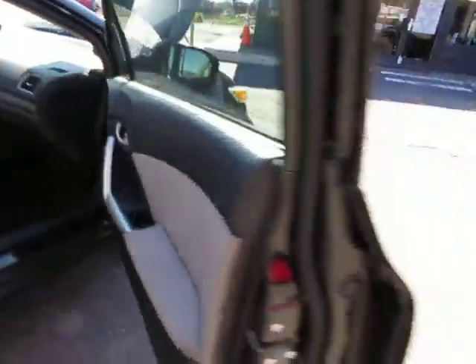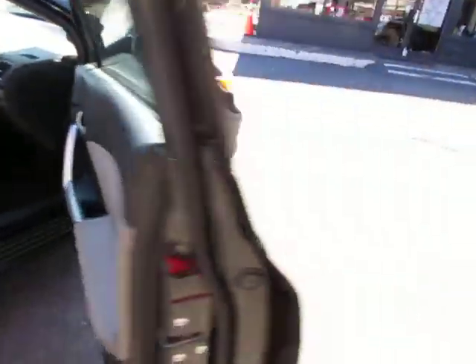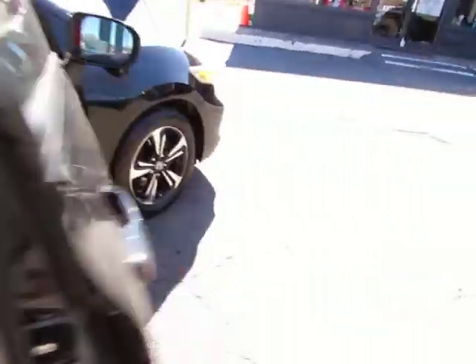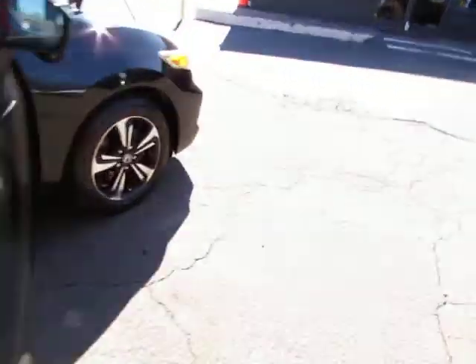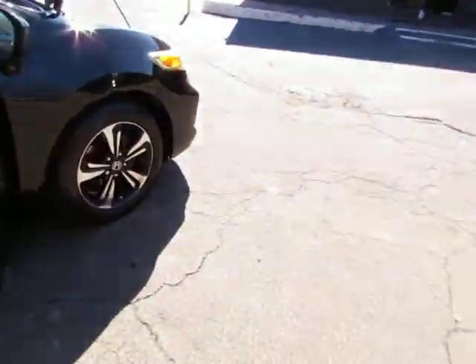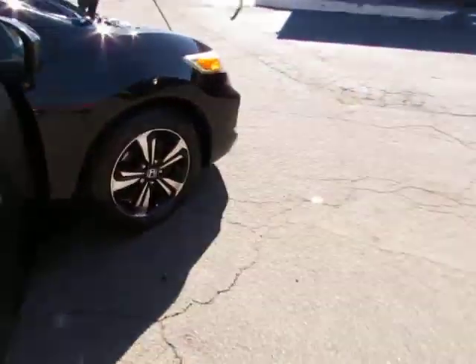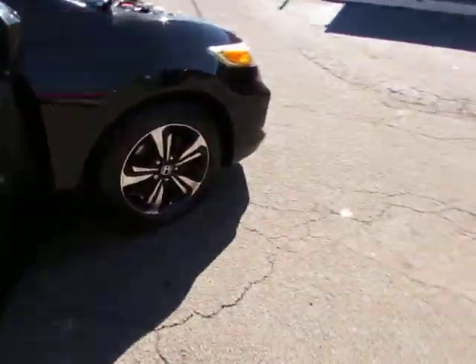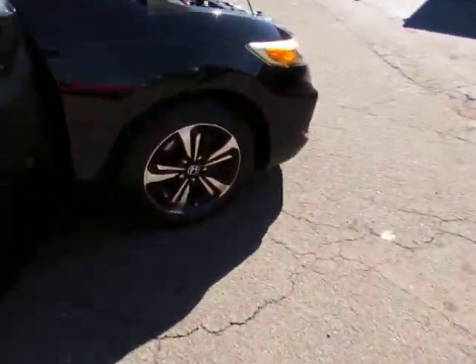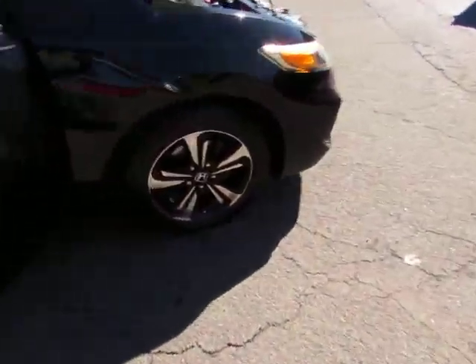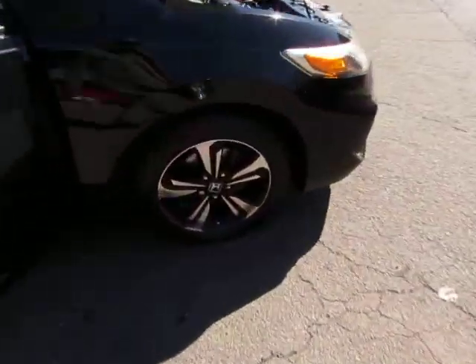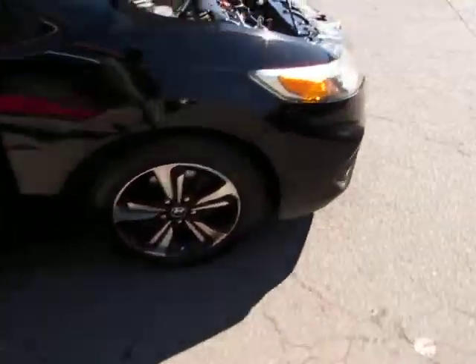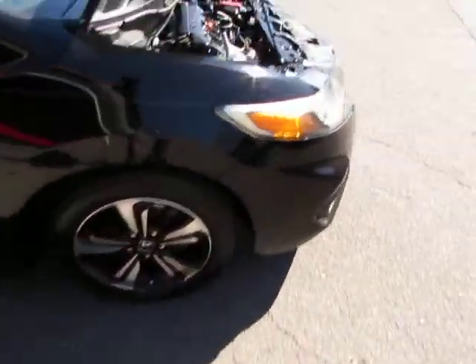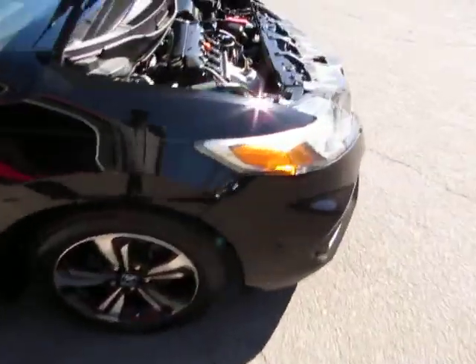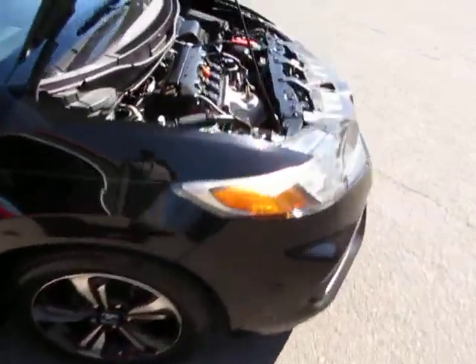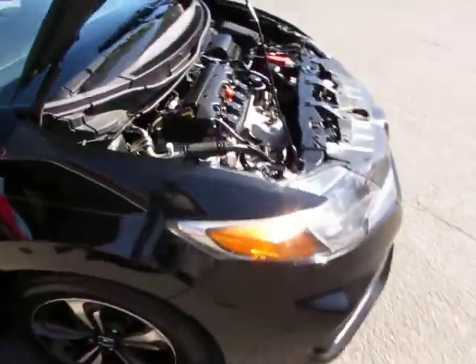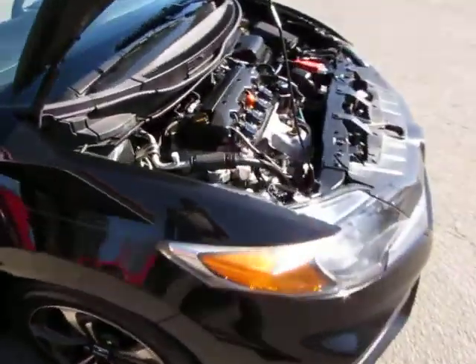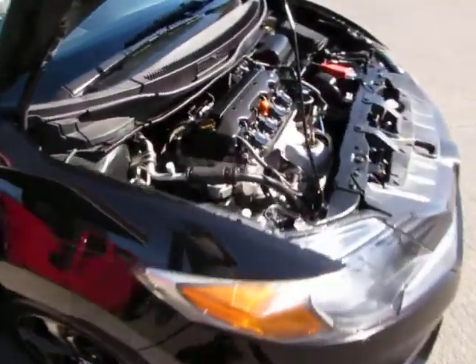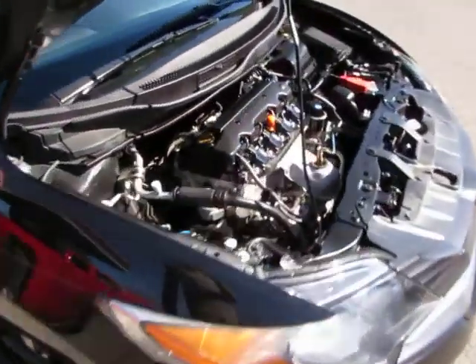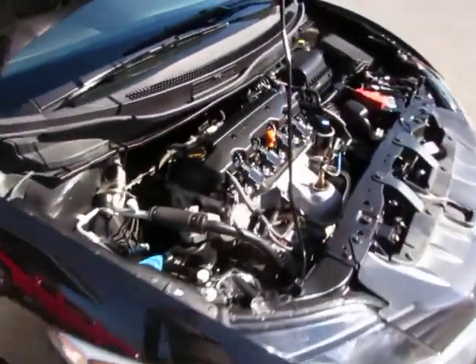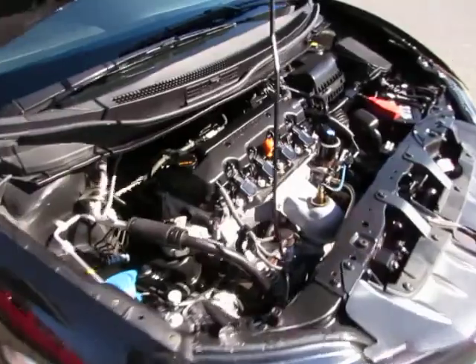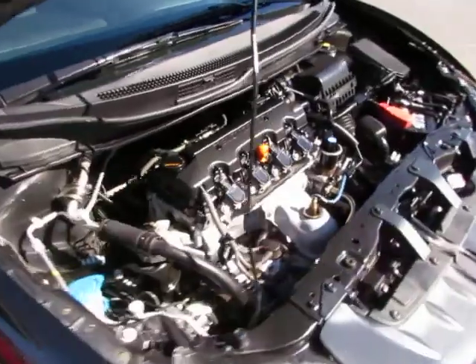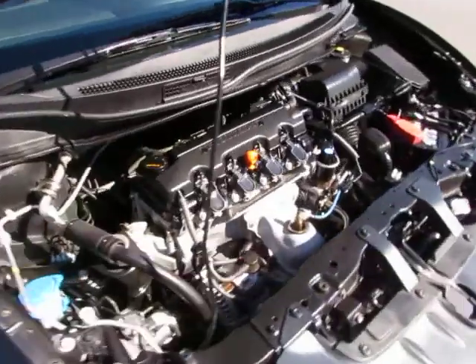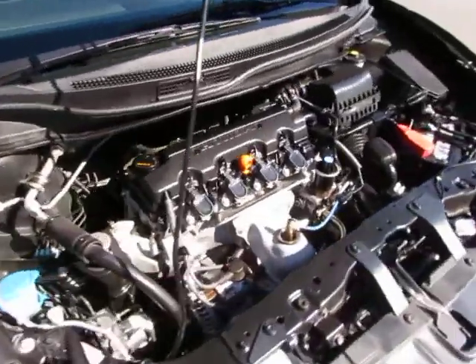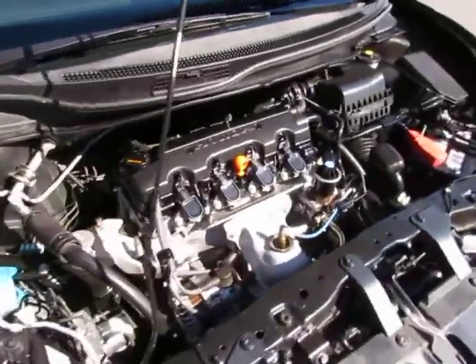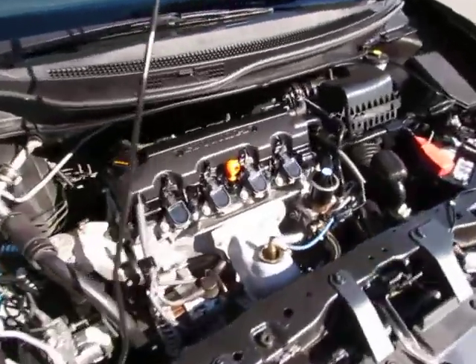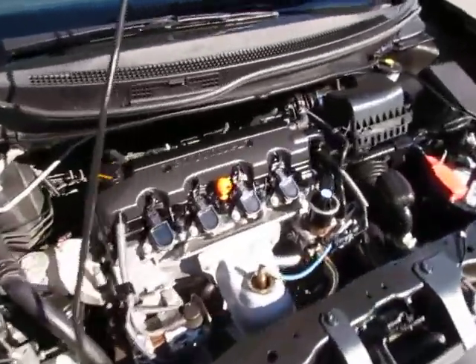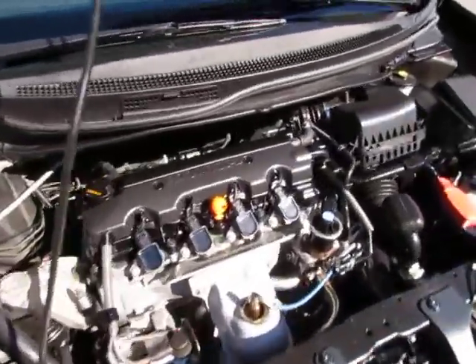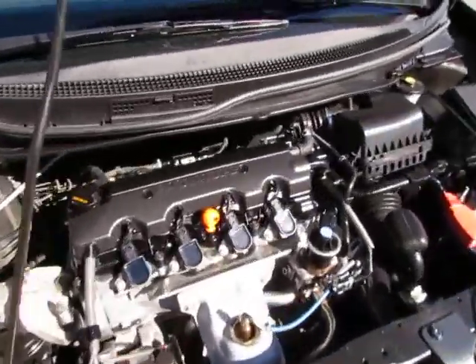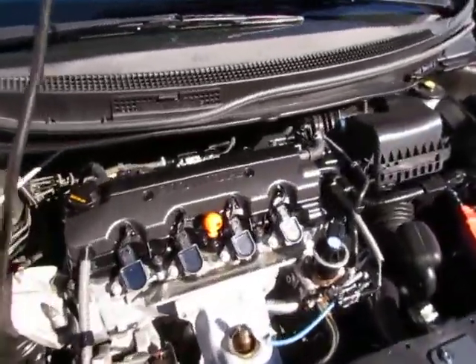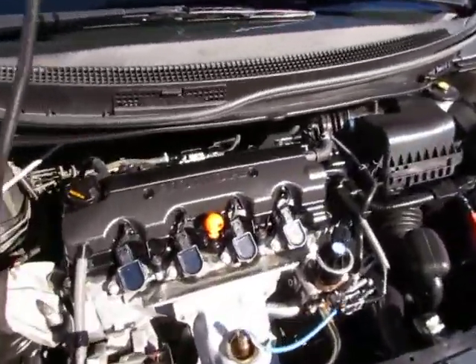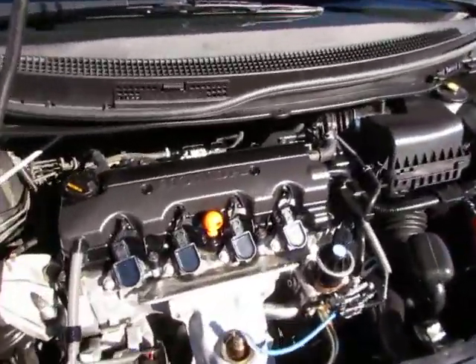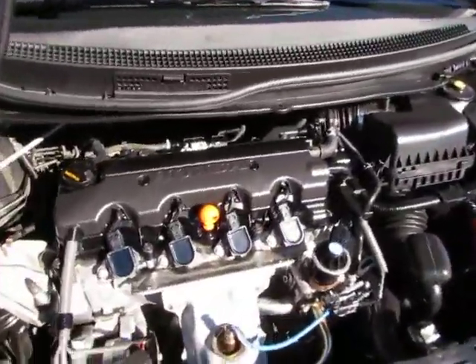Now let's take a look under the hood — there's your 4 cylinder 1.8 liter engine.